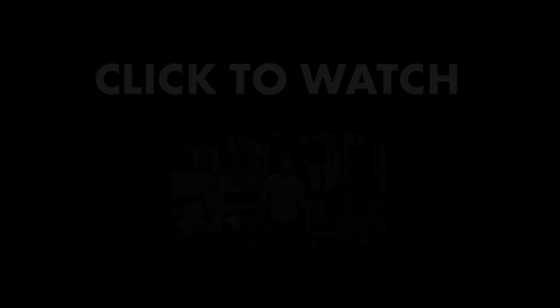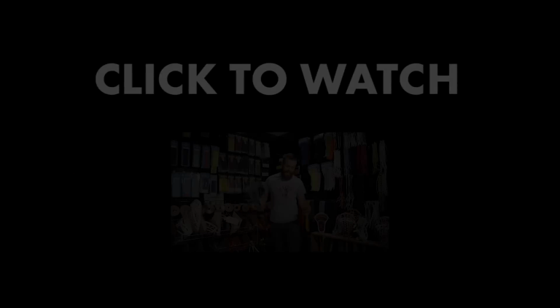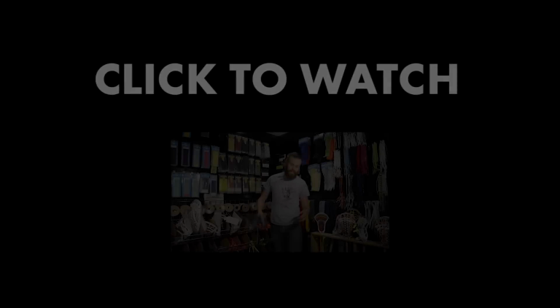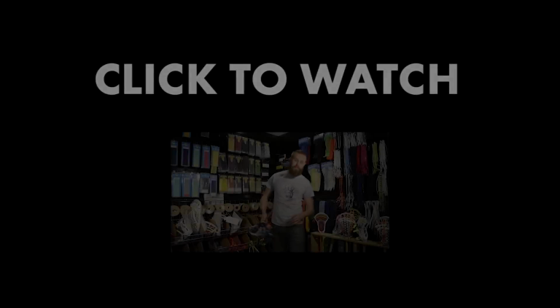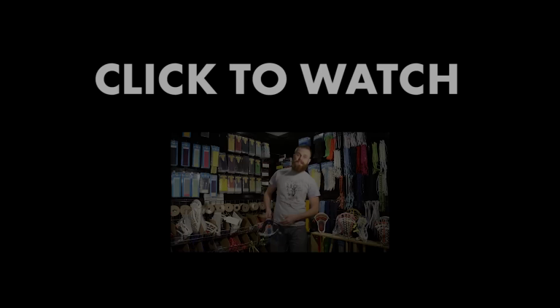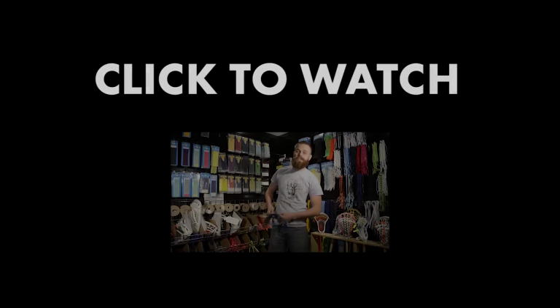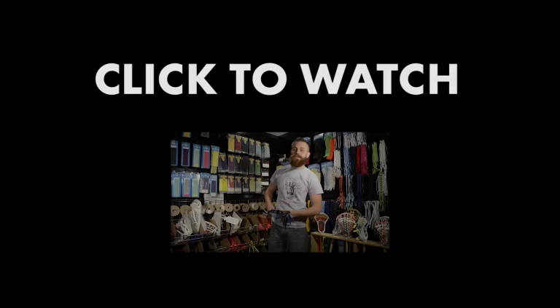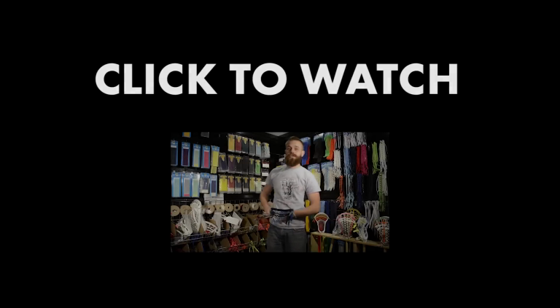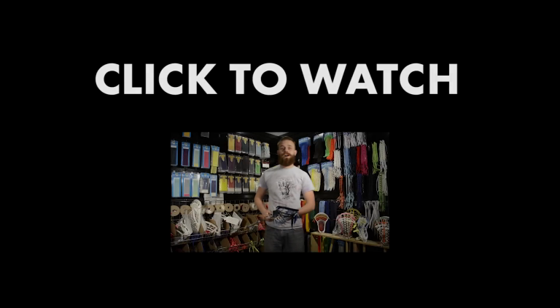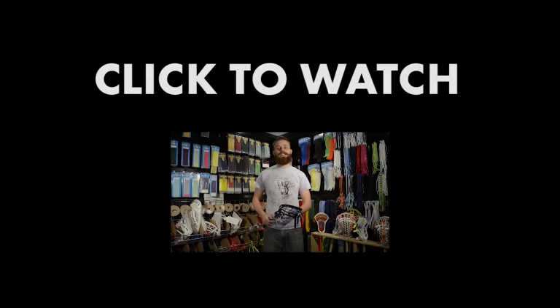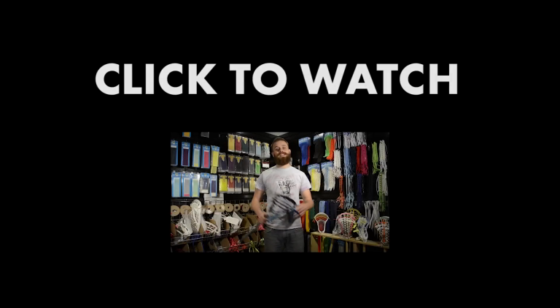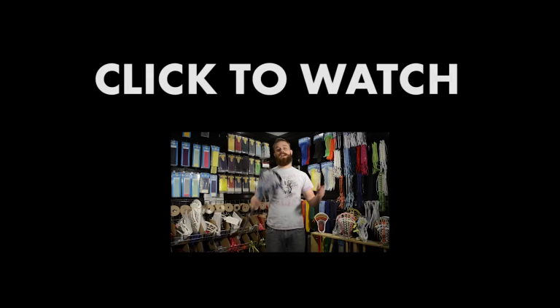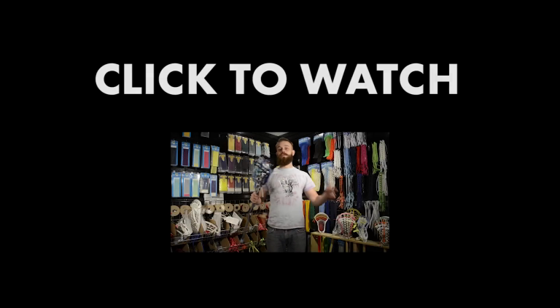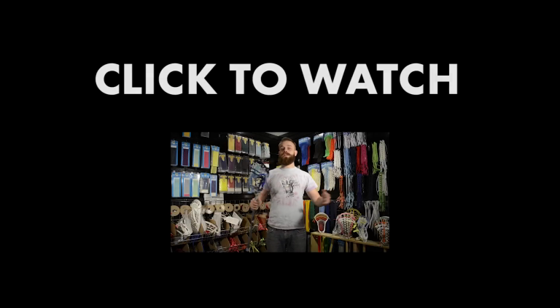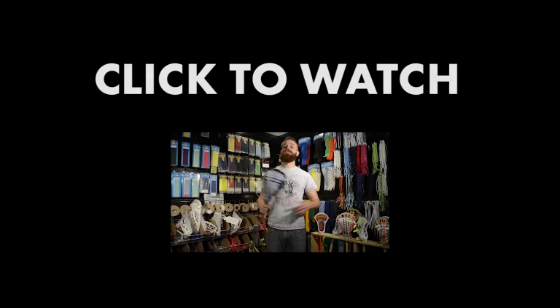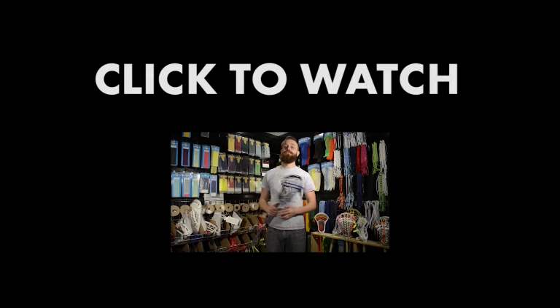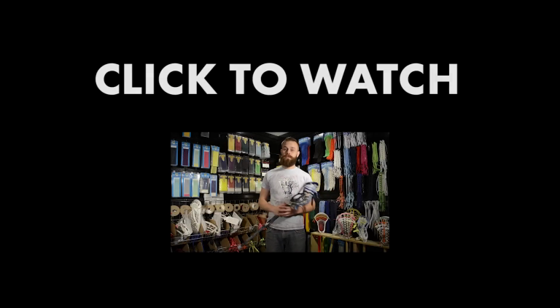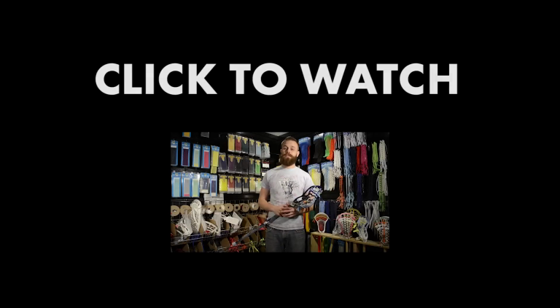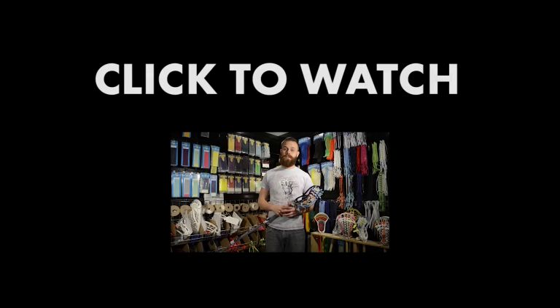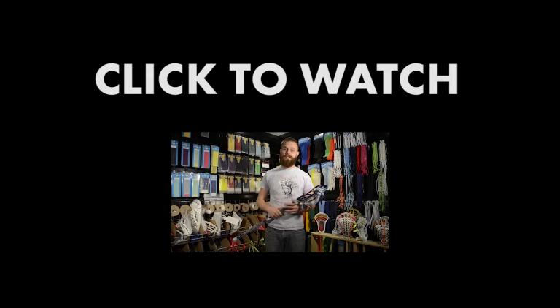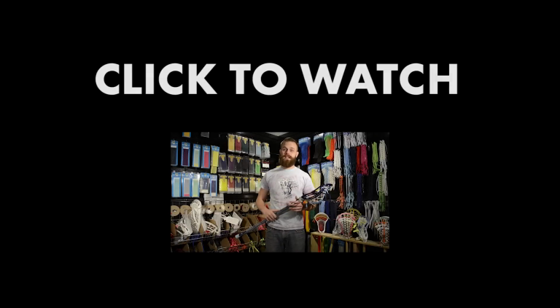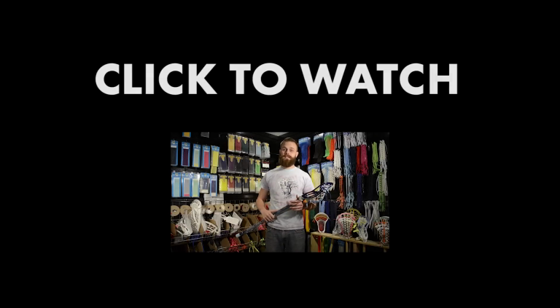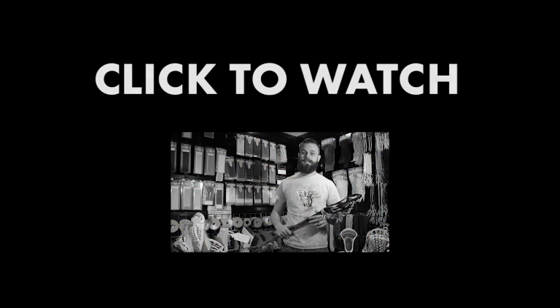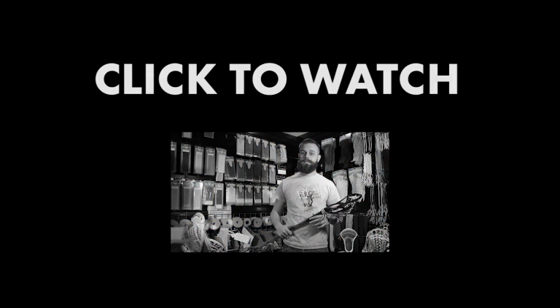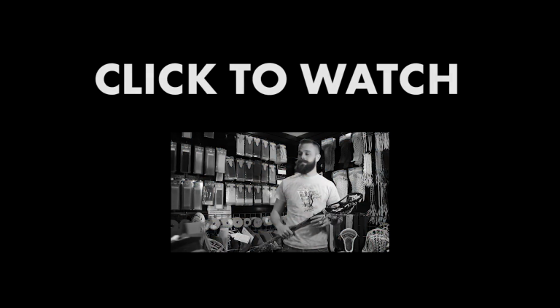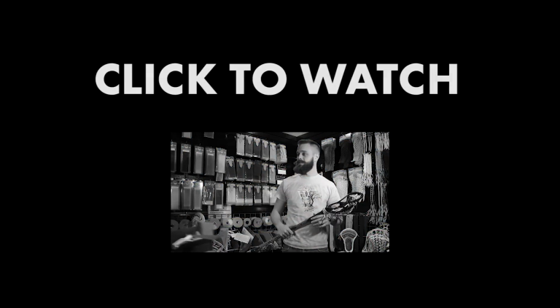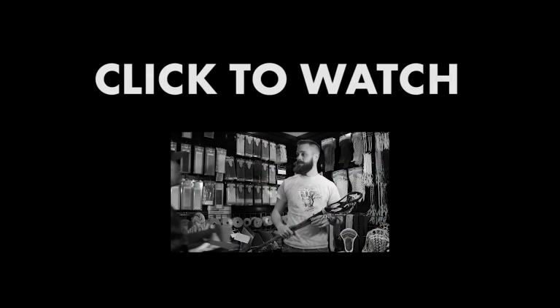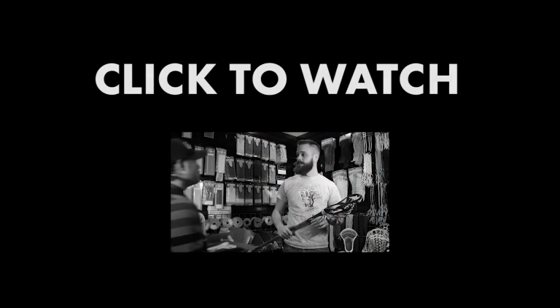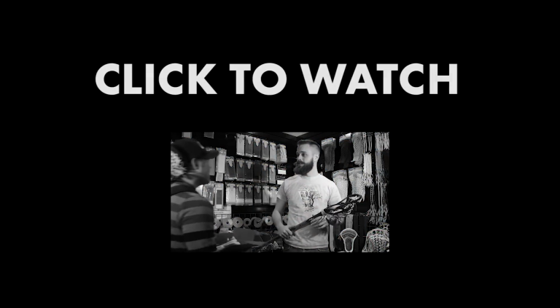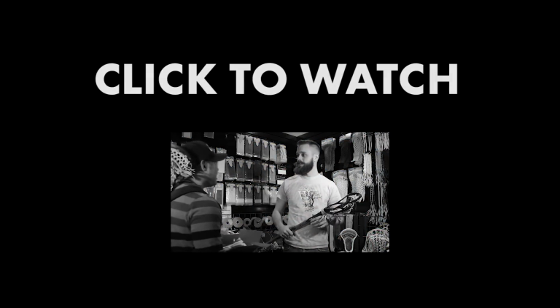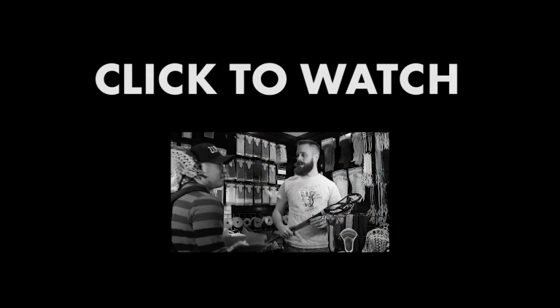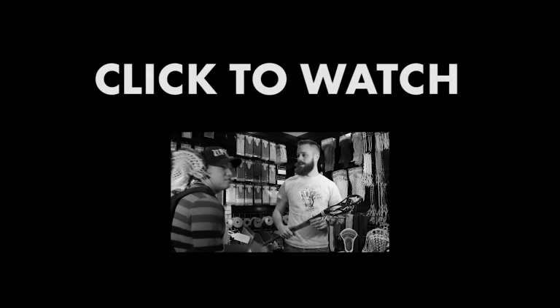Skaggs here from Style and Strings Lacrosse, and we're moving to Thursdays. We're moving? Yeah.